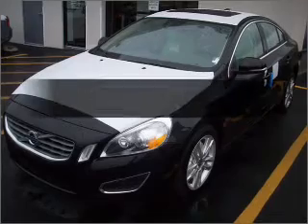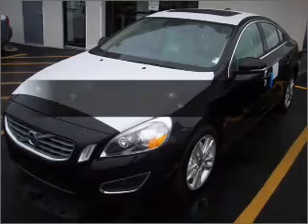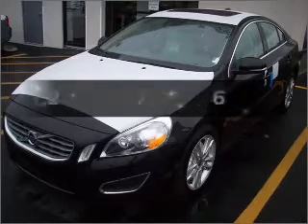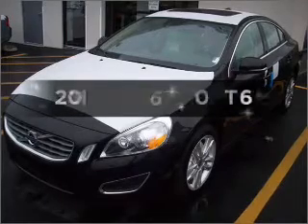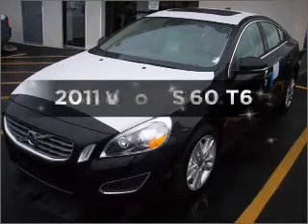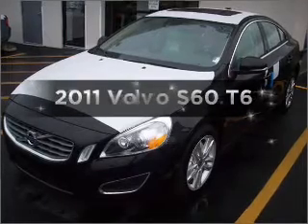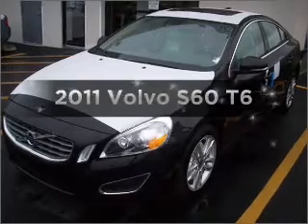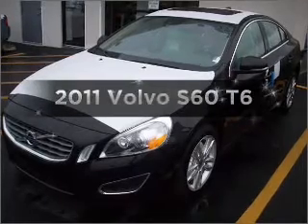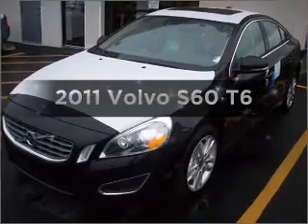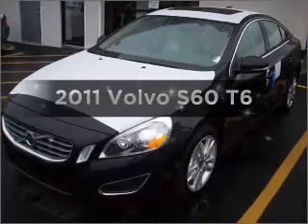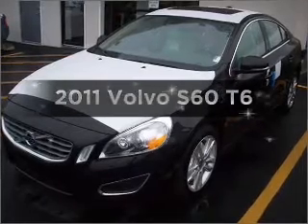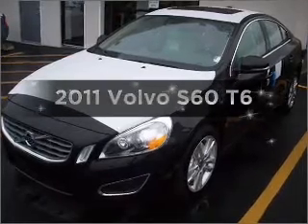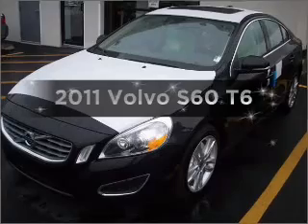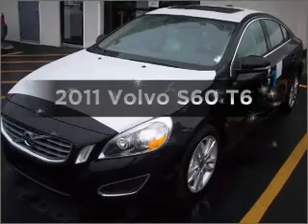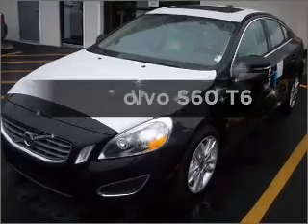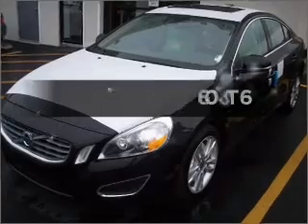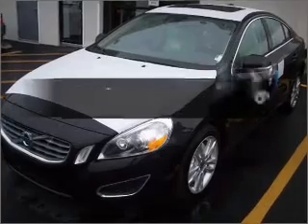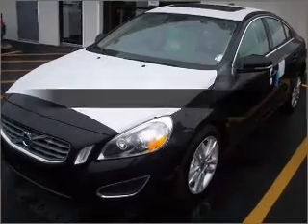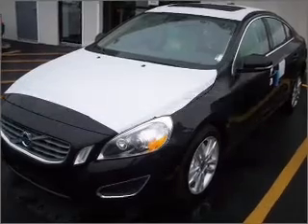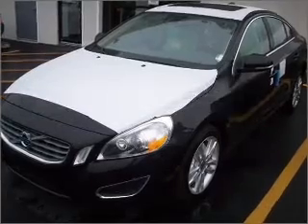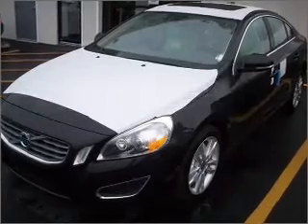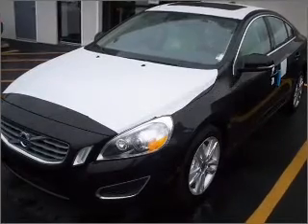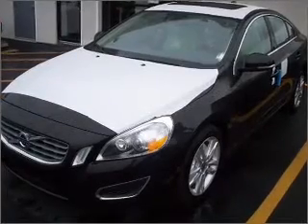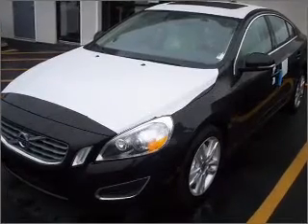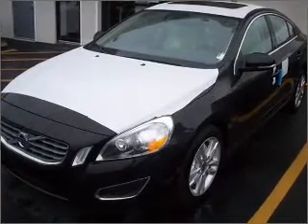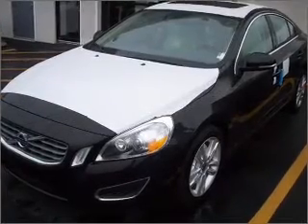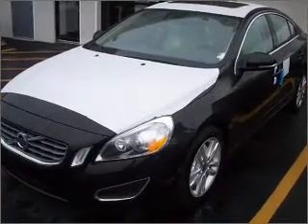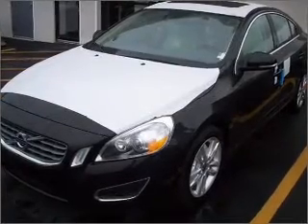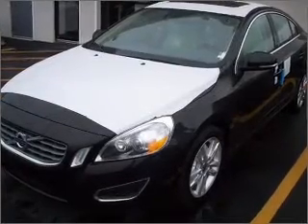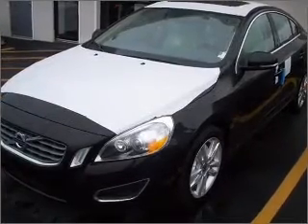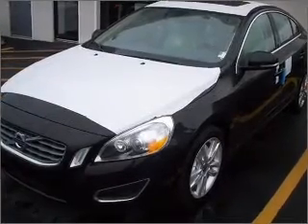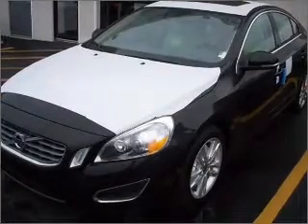The 2011 Volvo S60. Travel the roads in style and comfort in this great vehicle.